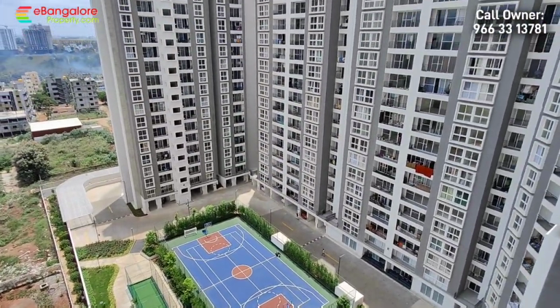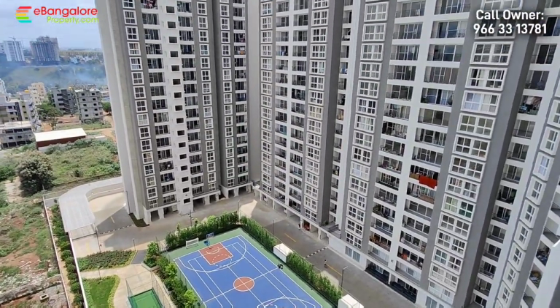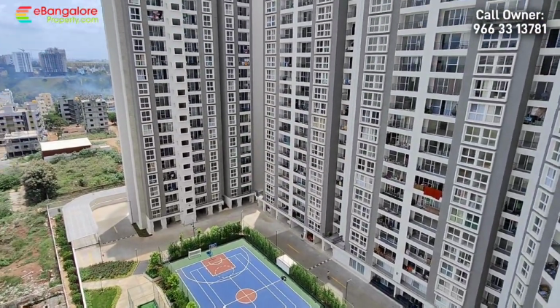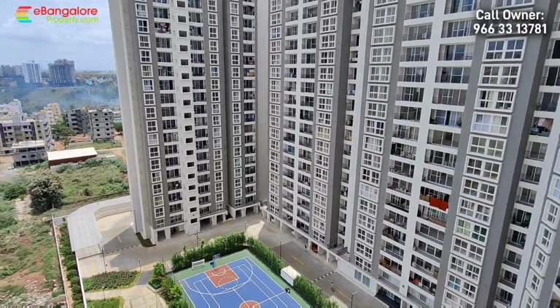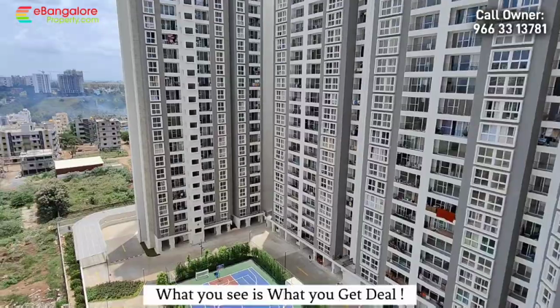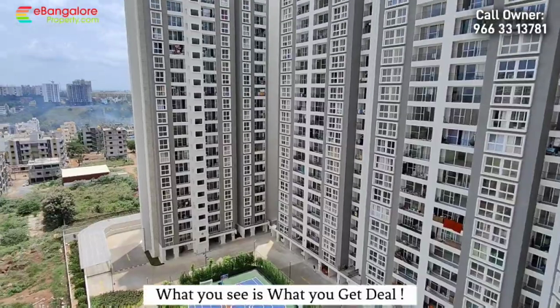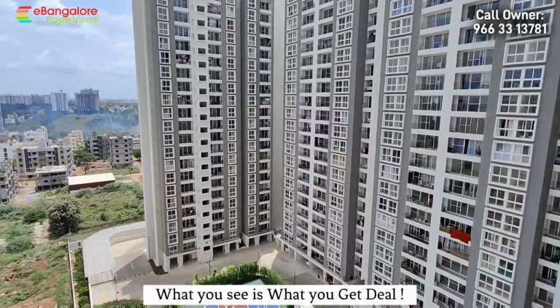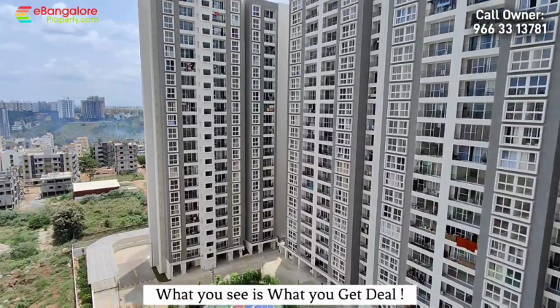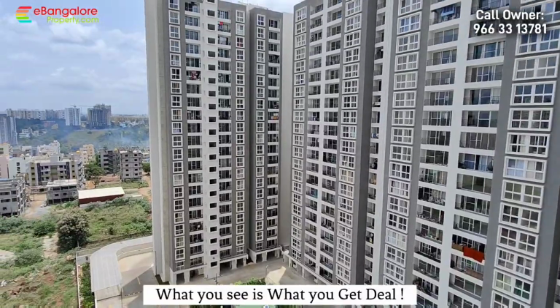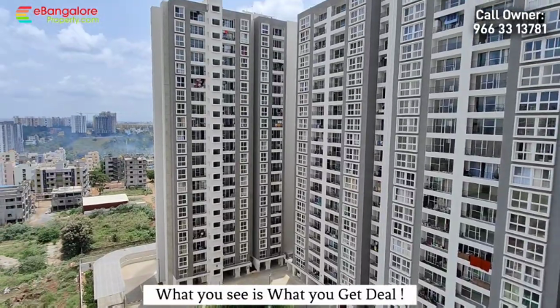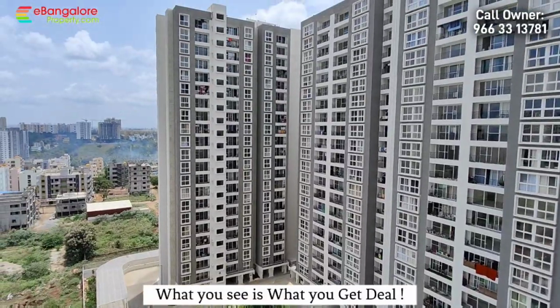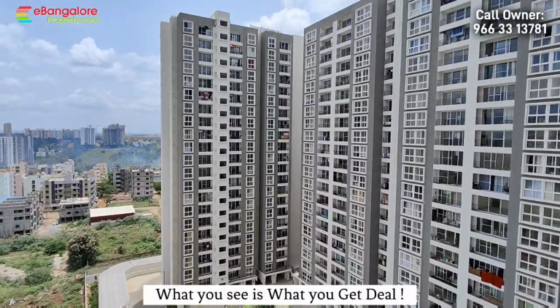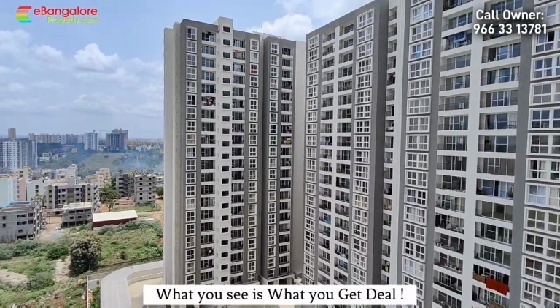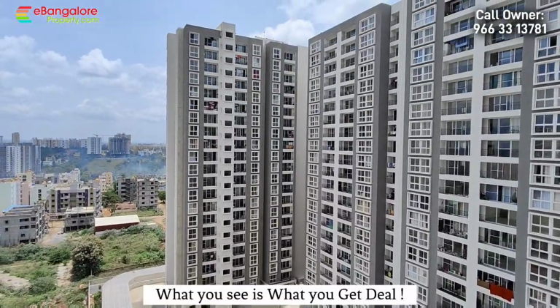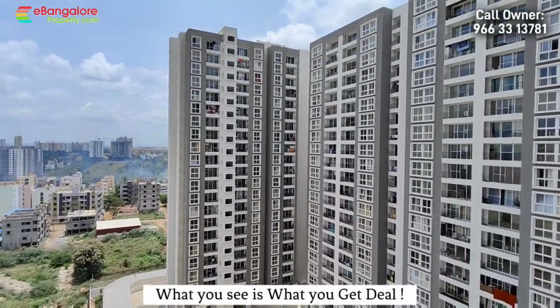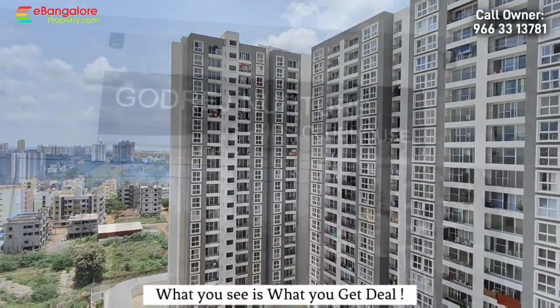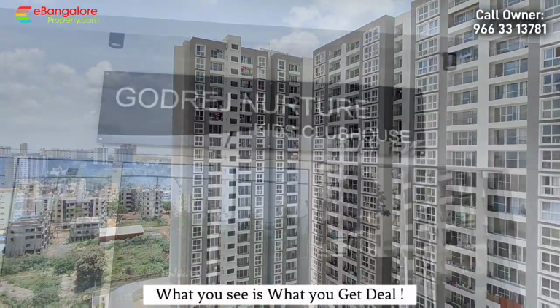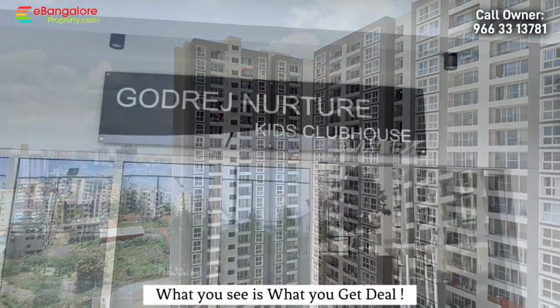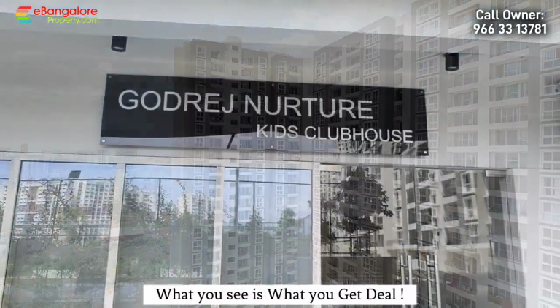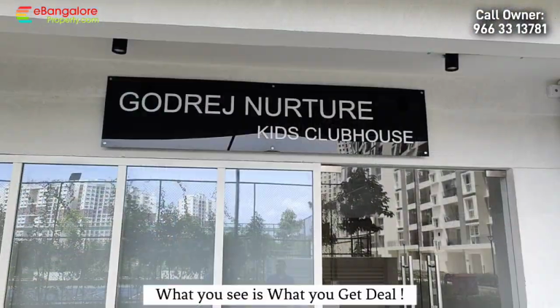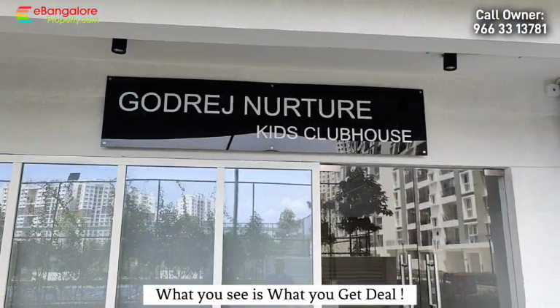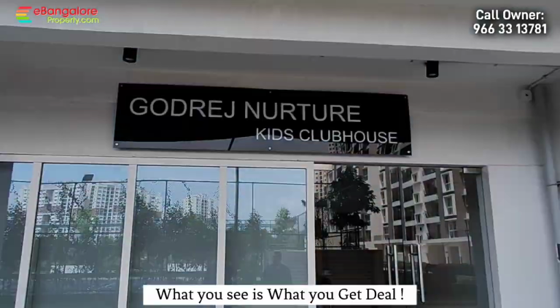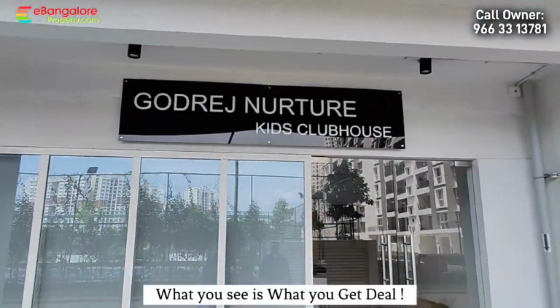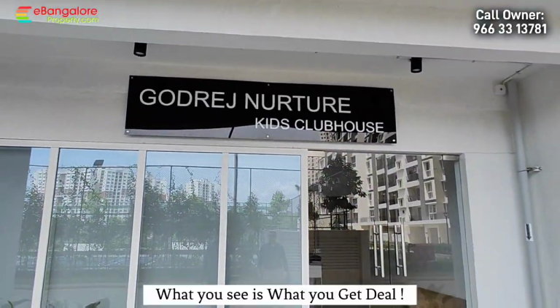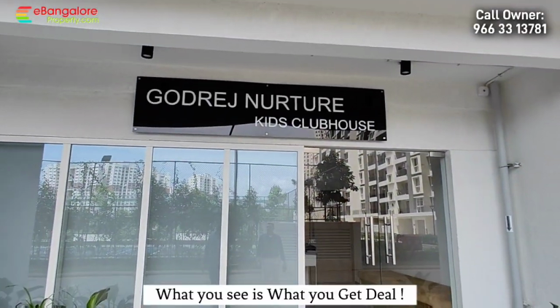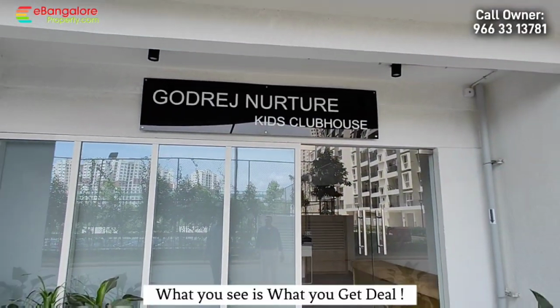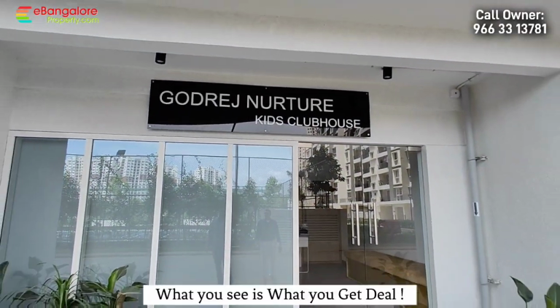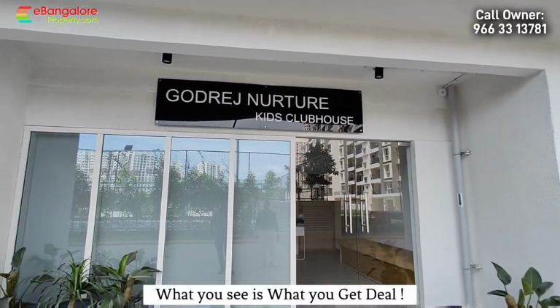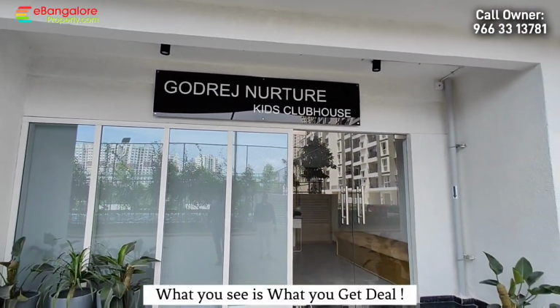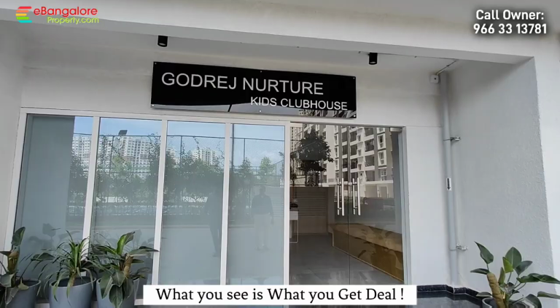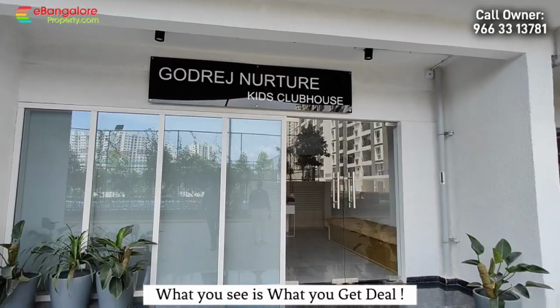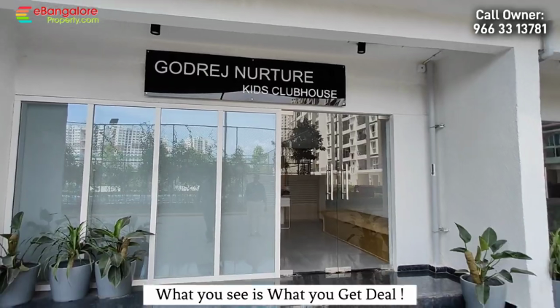This is the beautiful view from the flat balcony. It's on the 13th floor — total 21 floors are there.